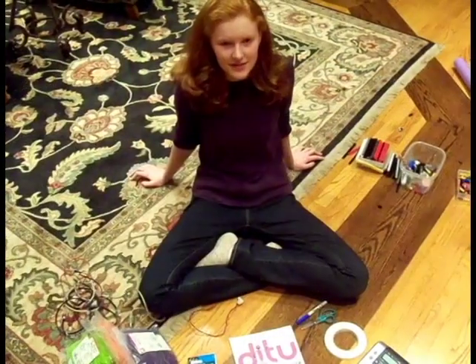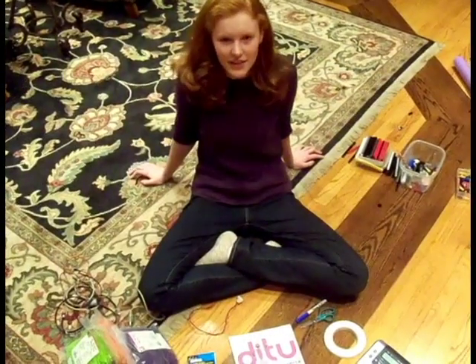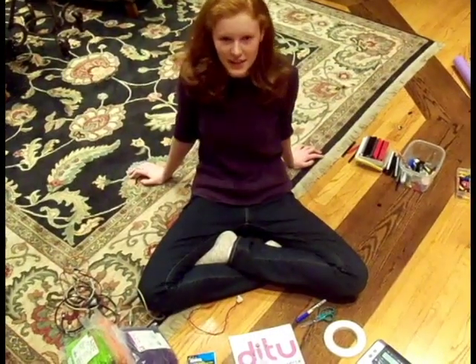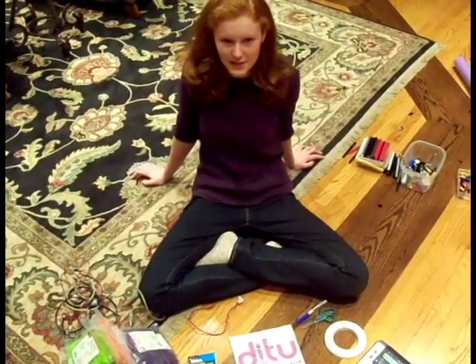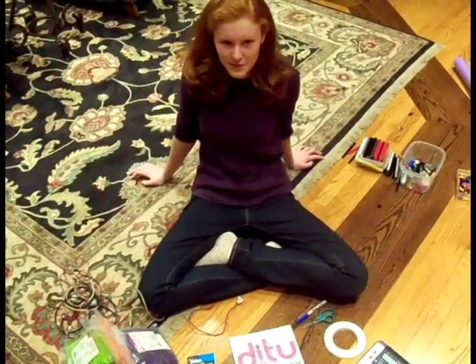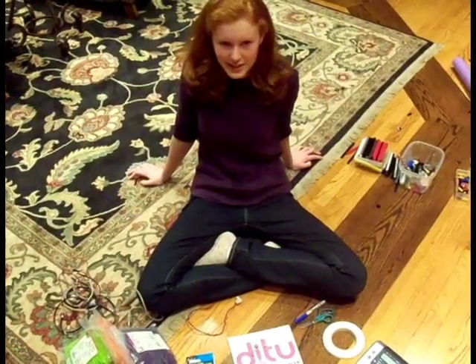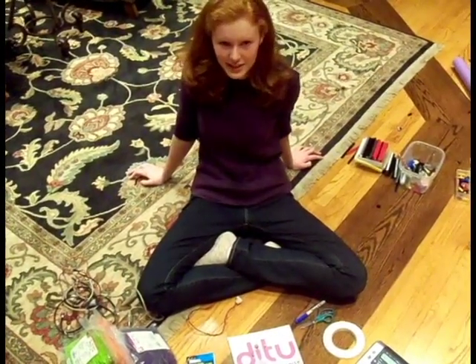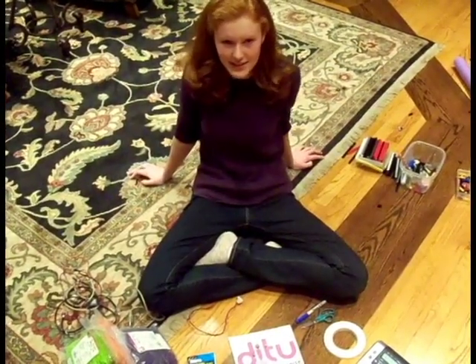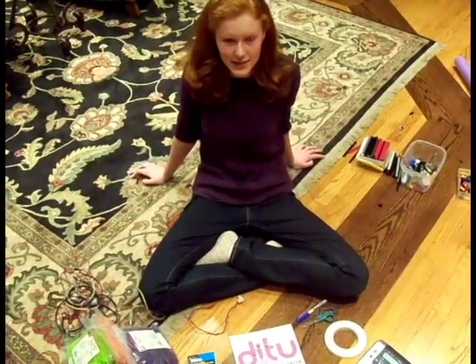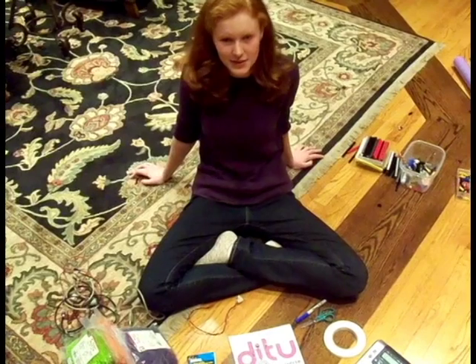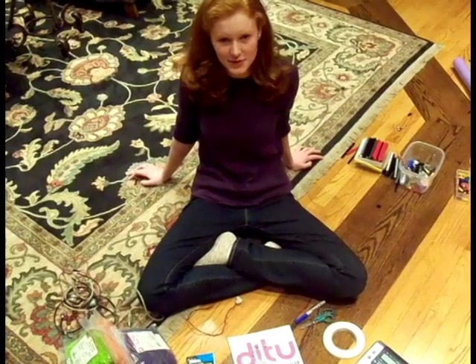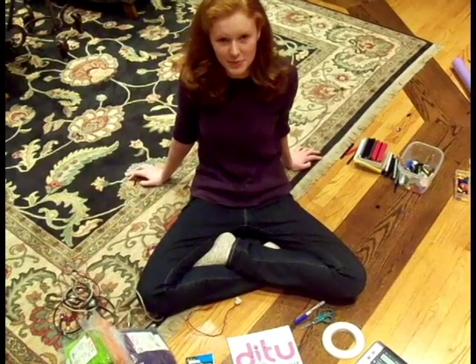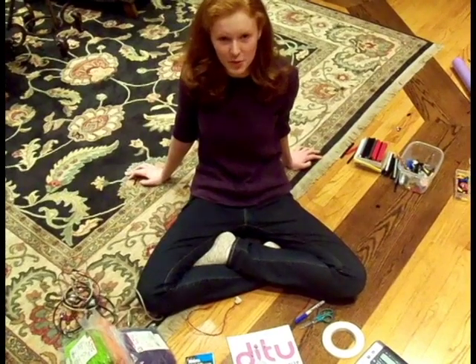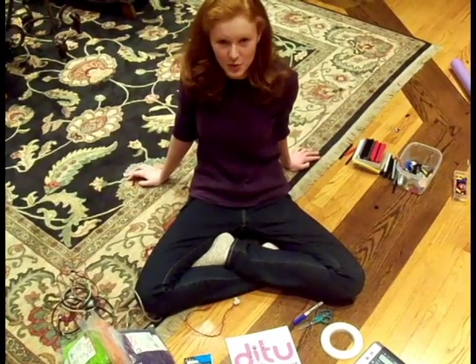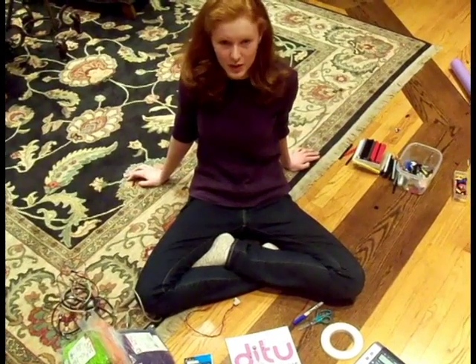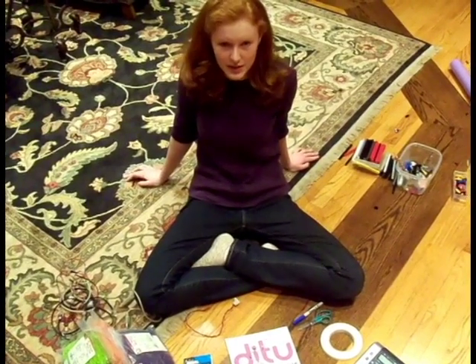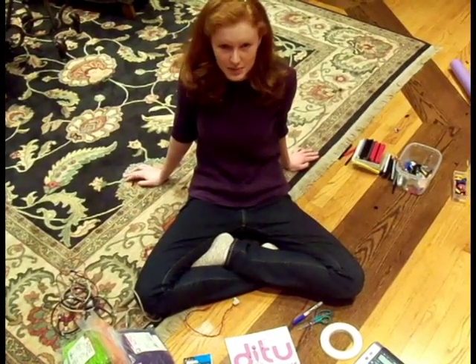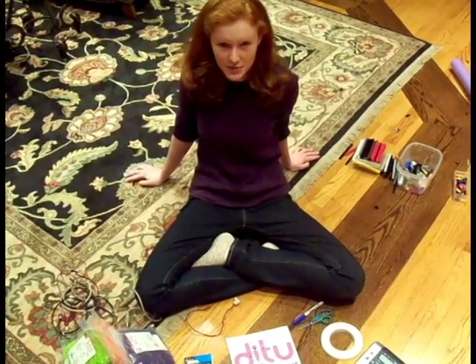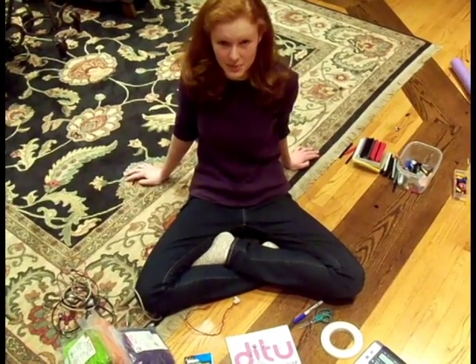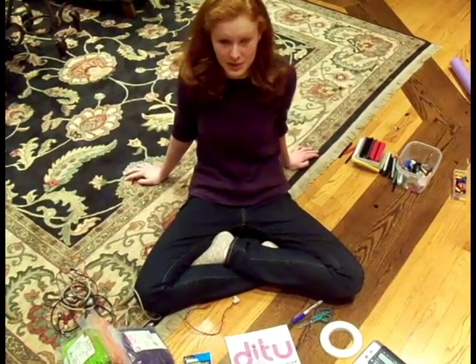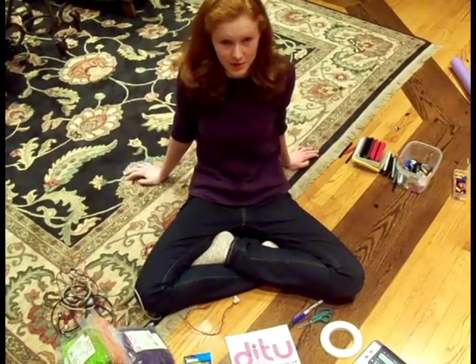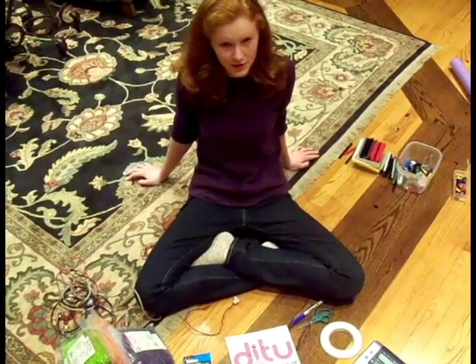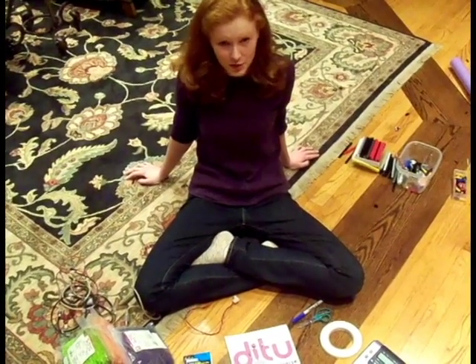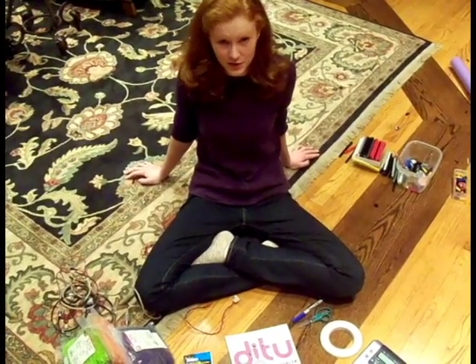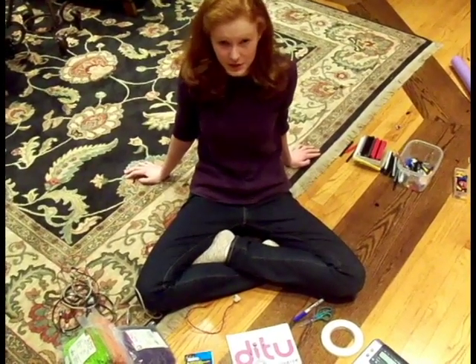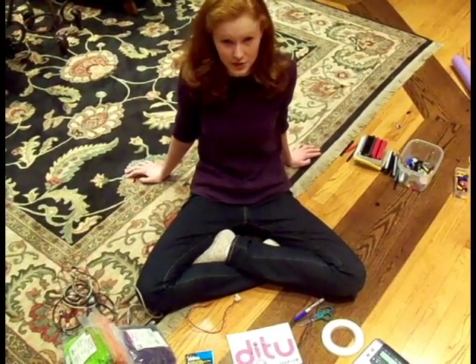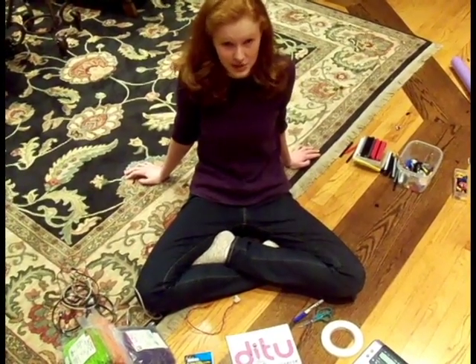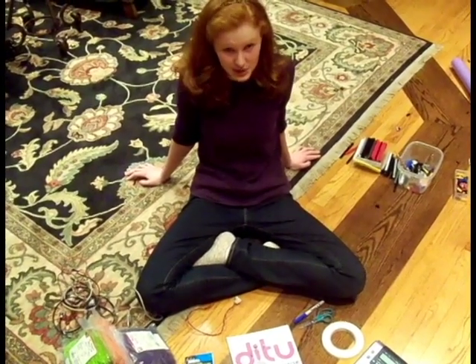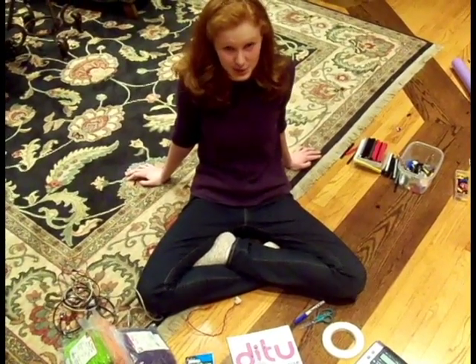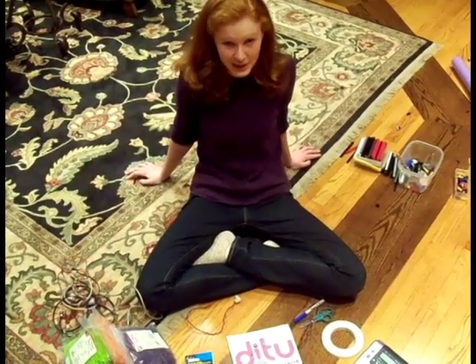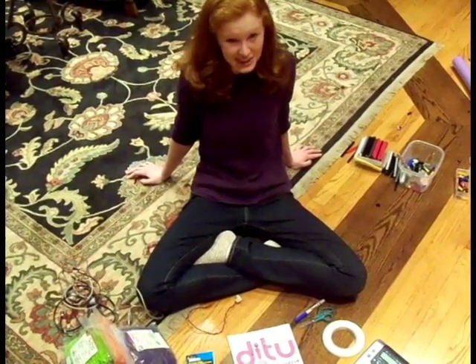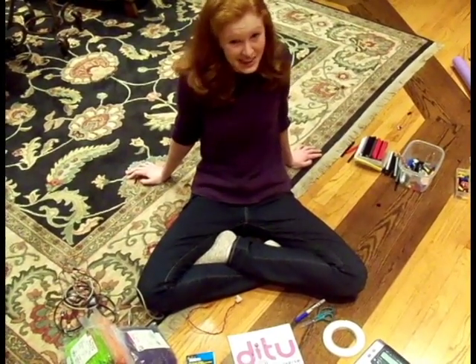Thanks for watching and stay tuned for more quick tips from Team 5454 Dittu. Good luck!